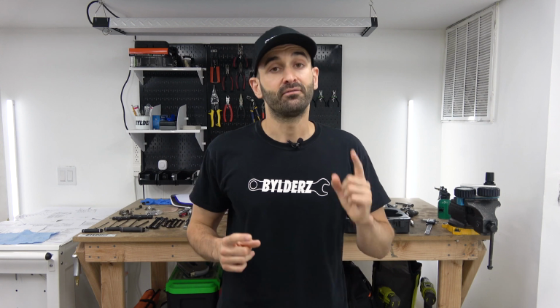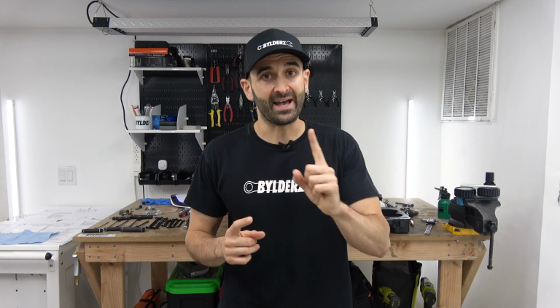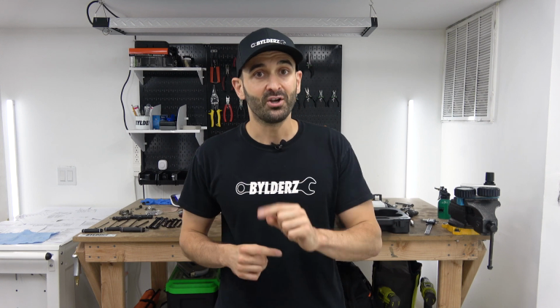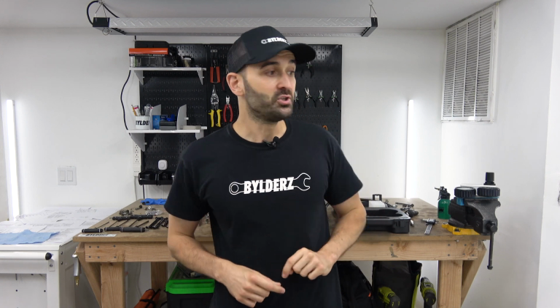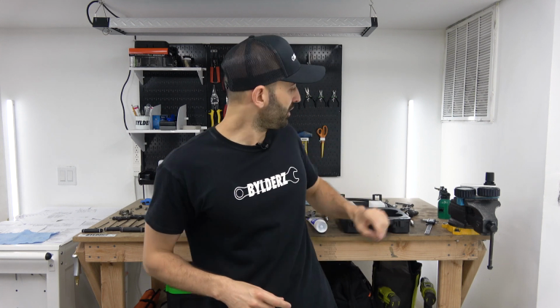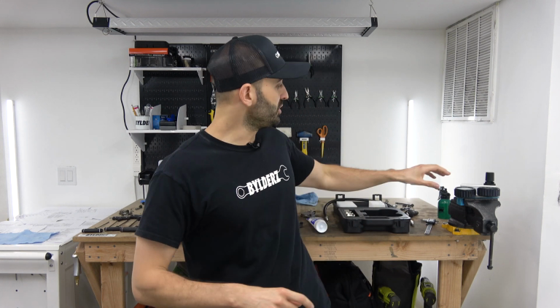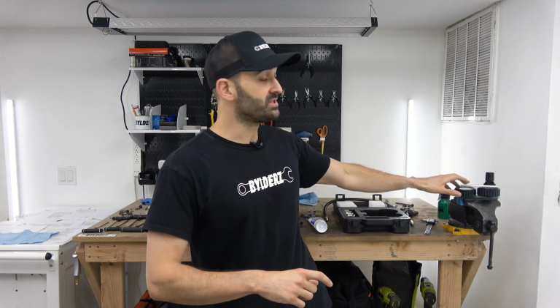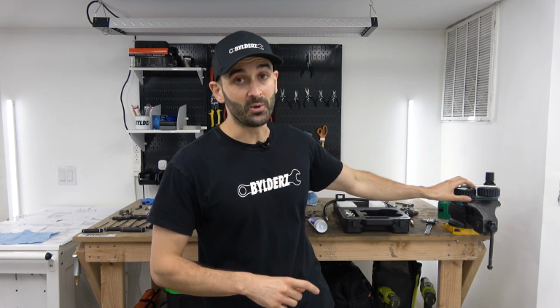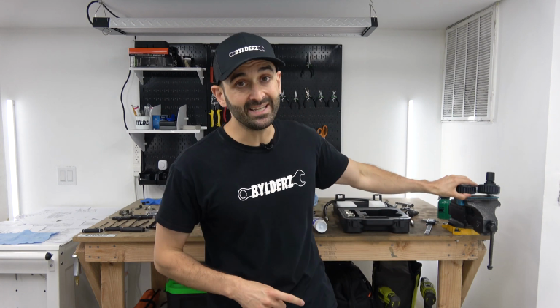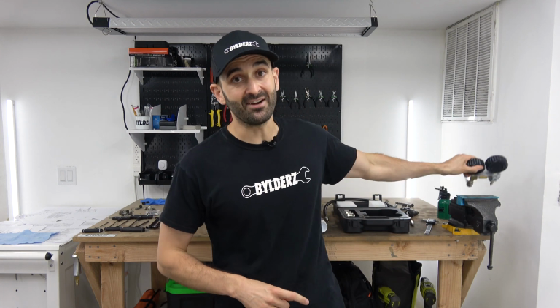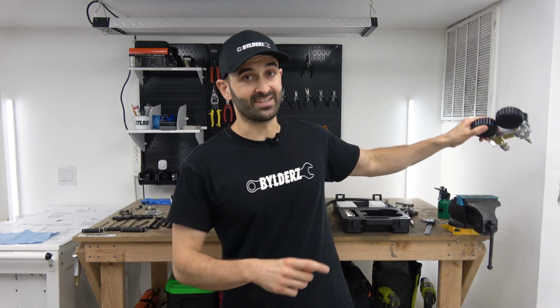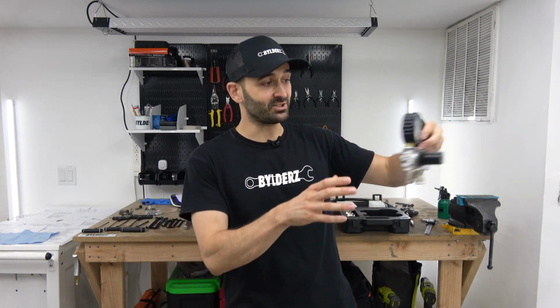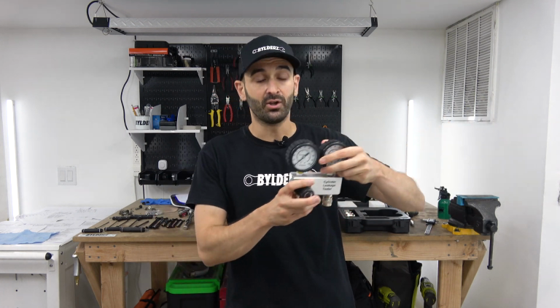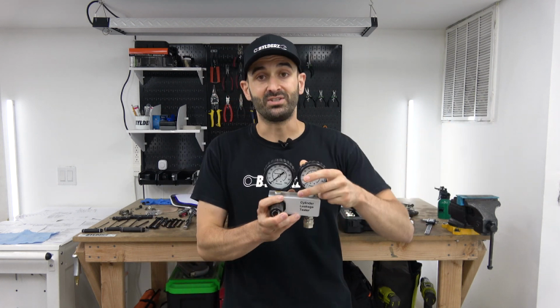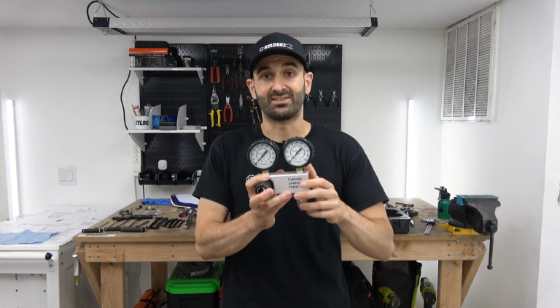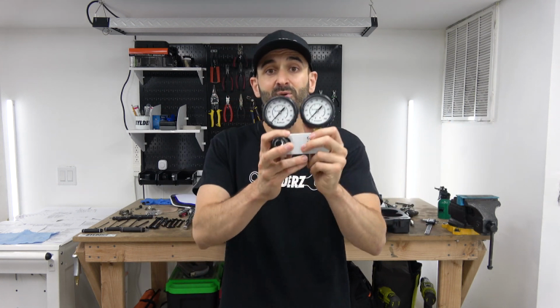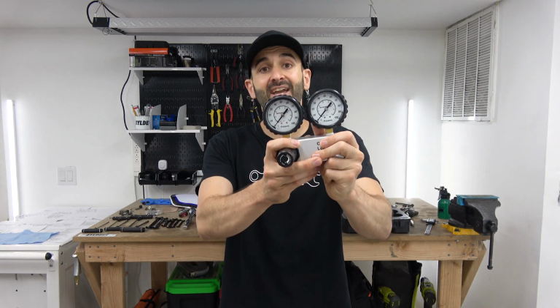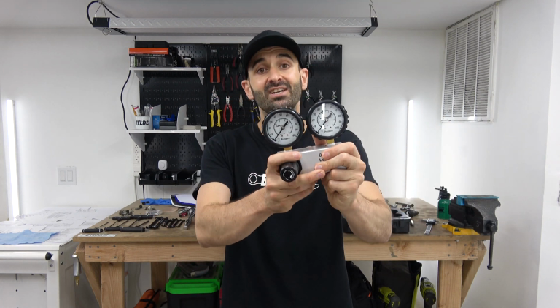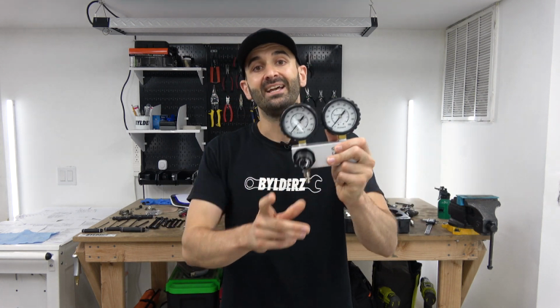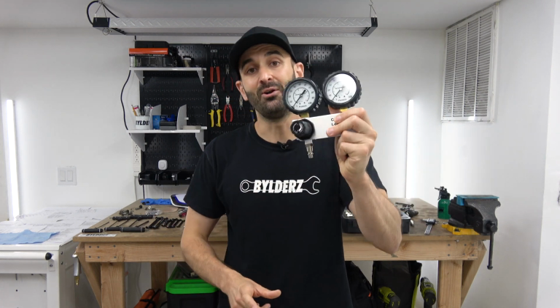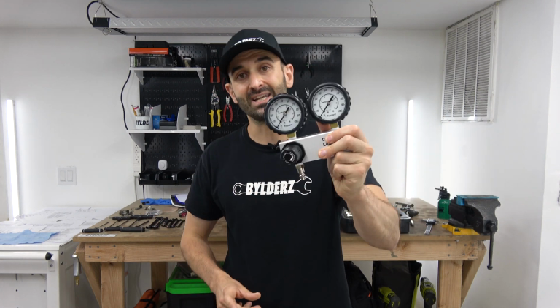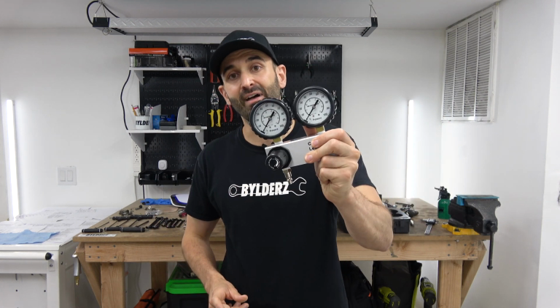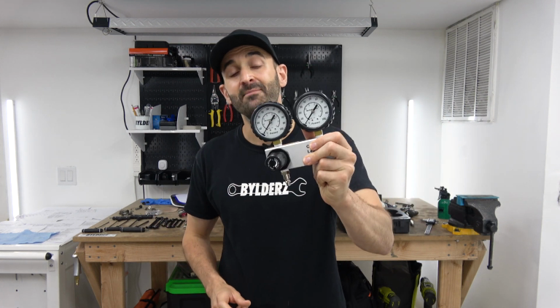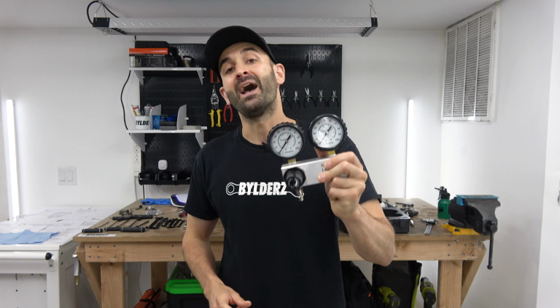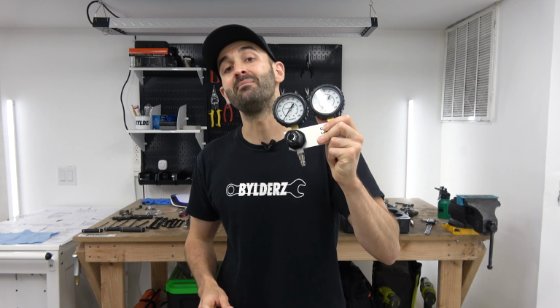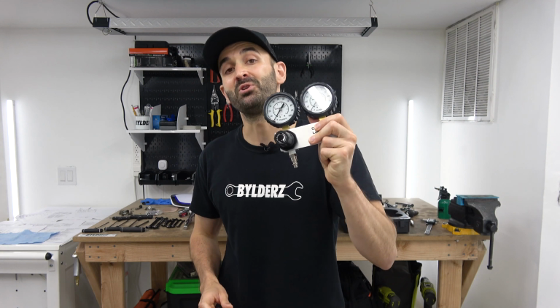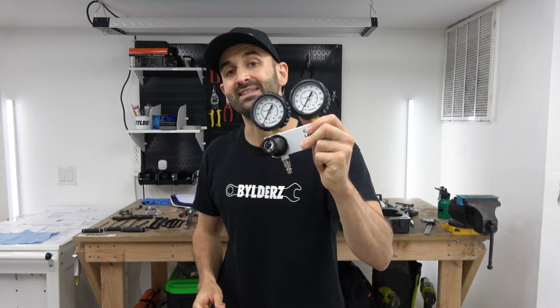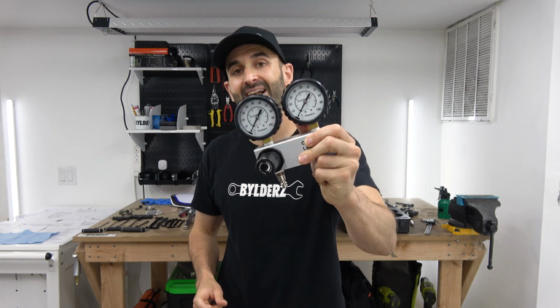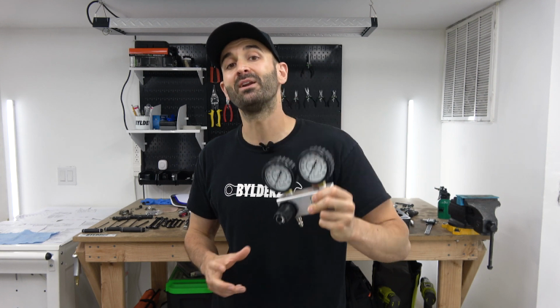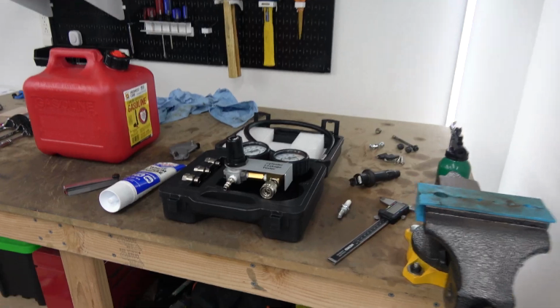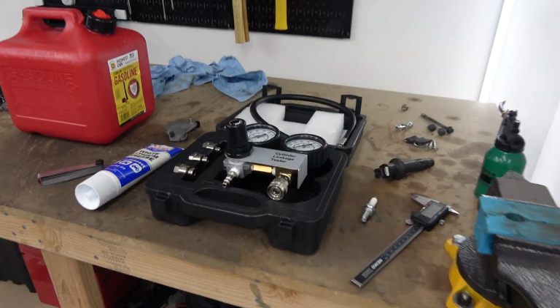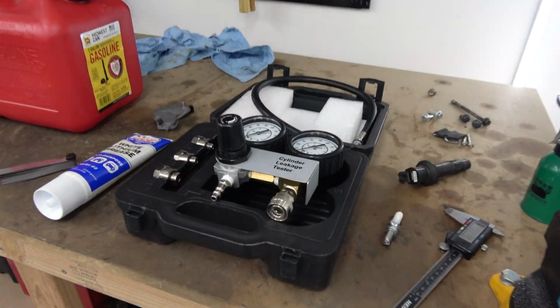For that, you want to use a leak down tester, which has two gauges. Let me show you exactly what it consists of.